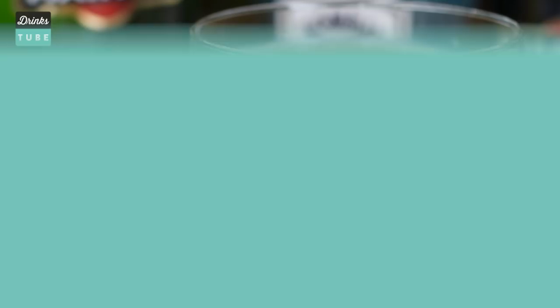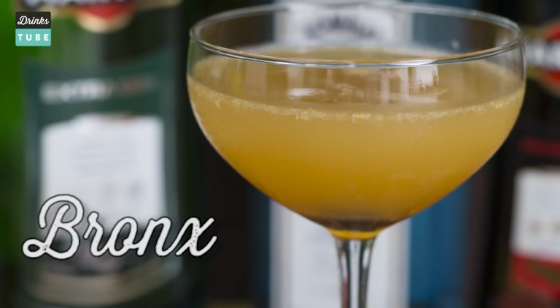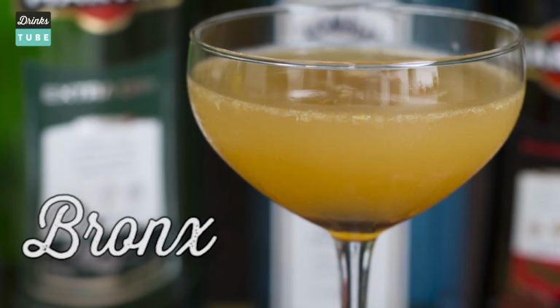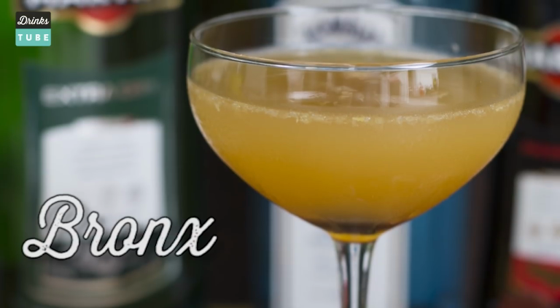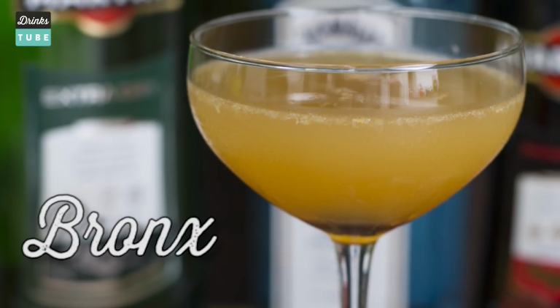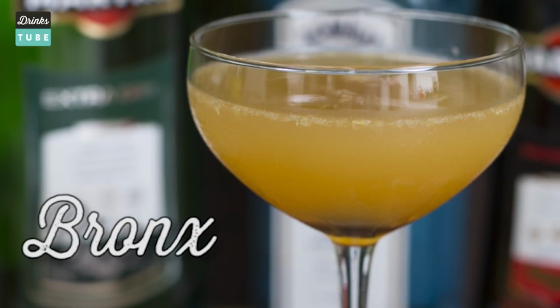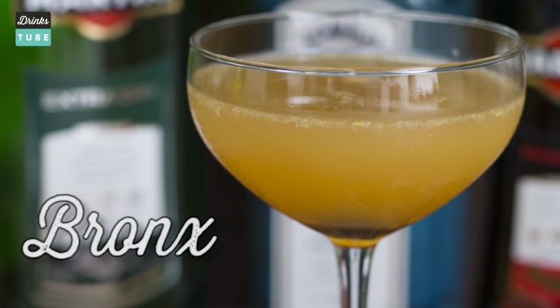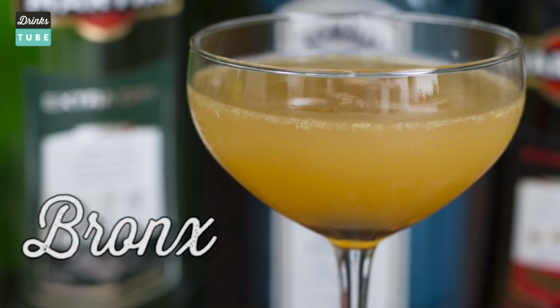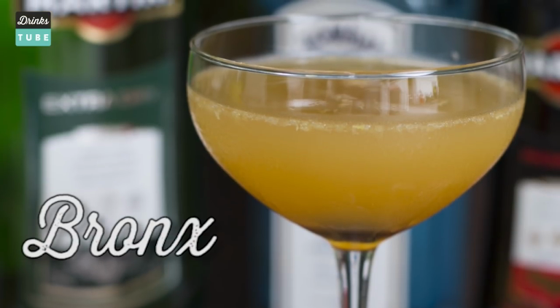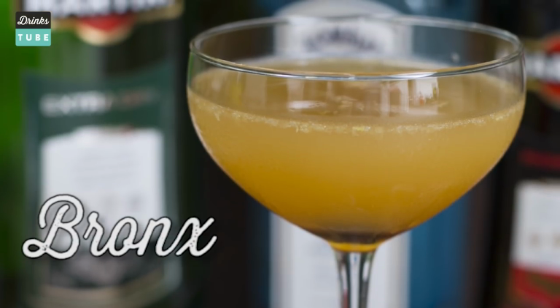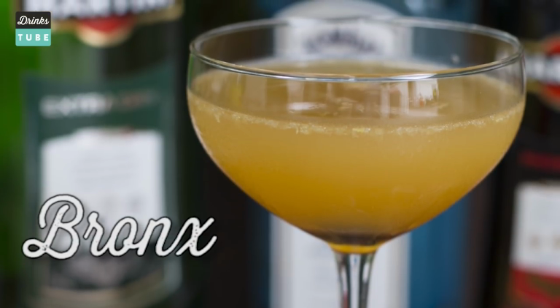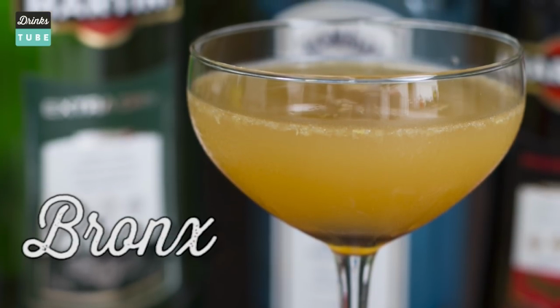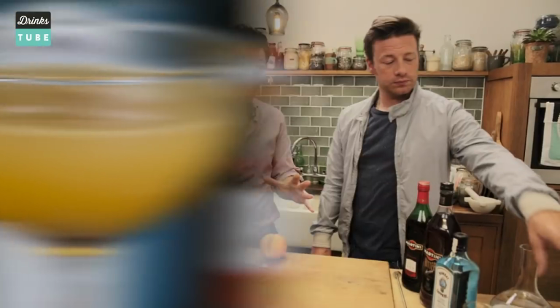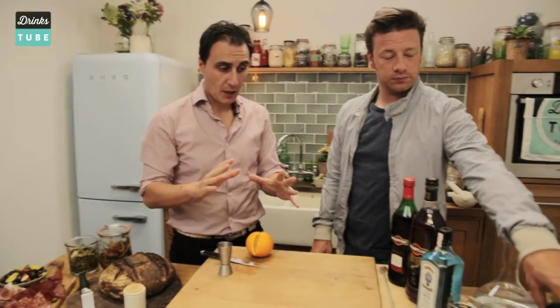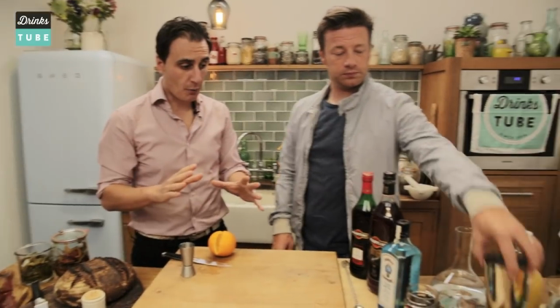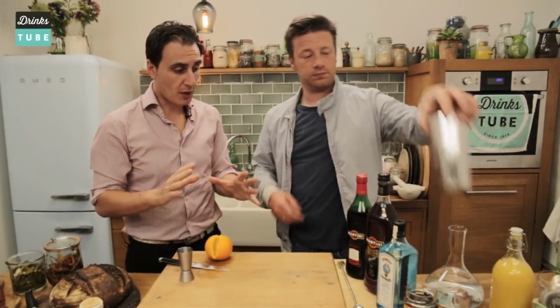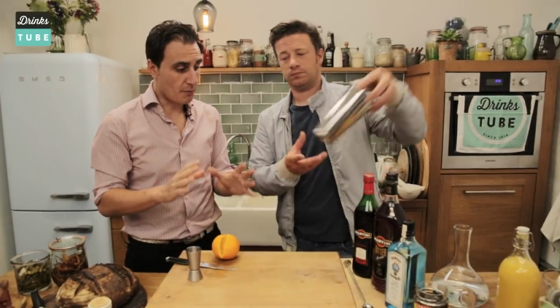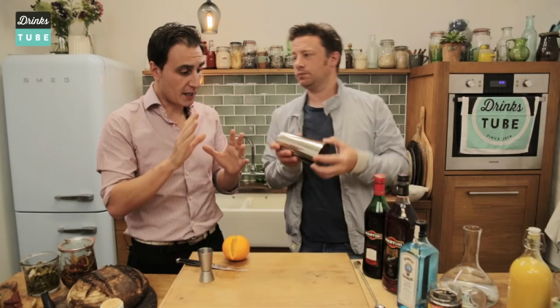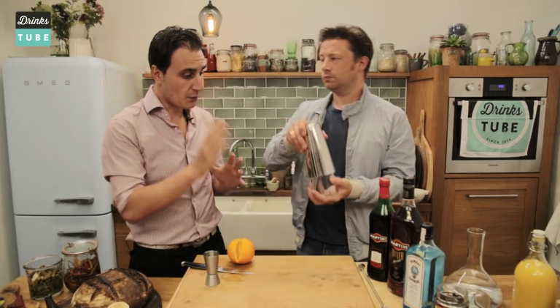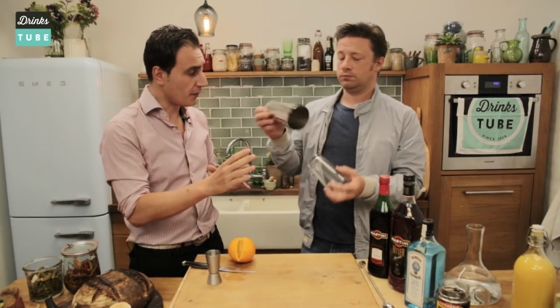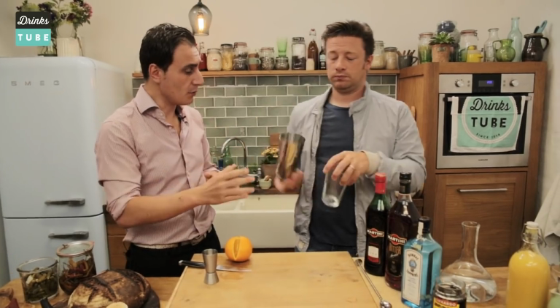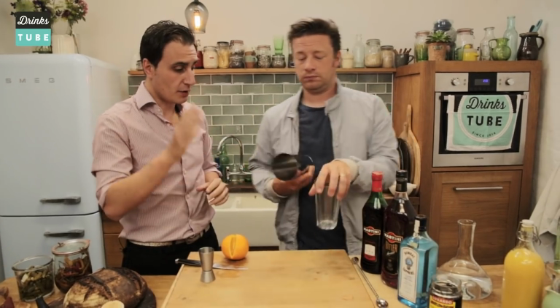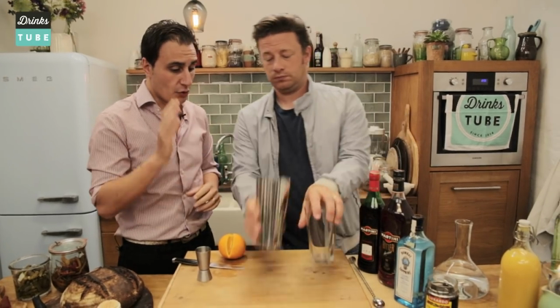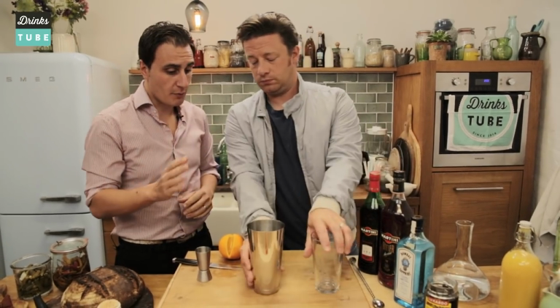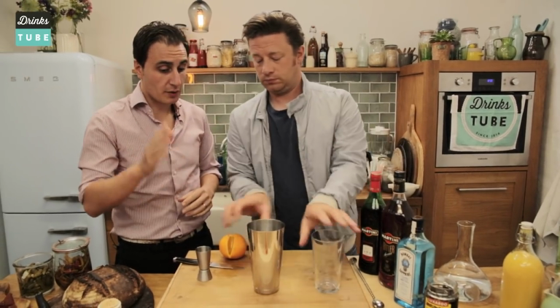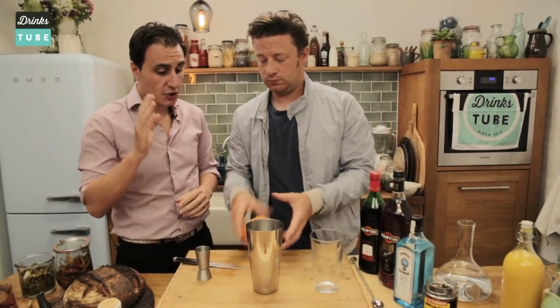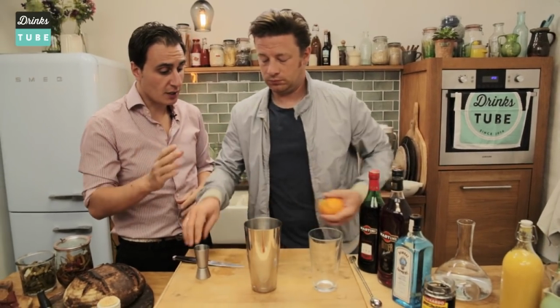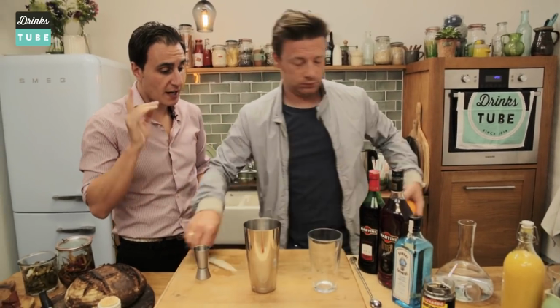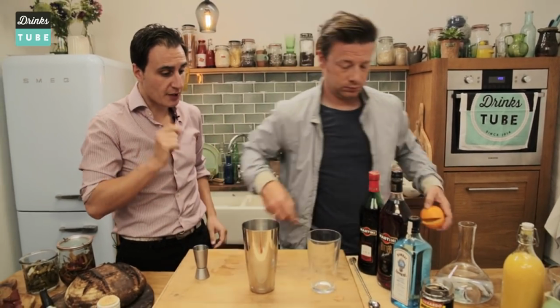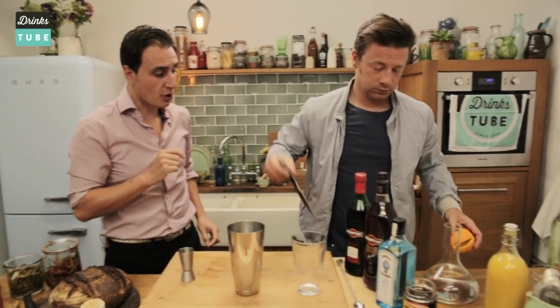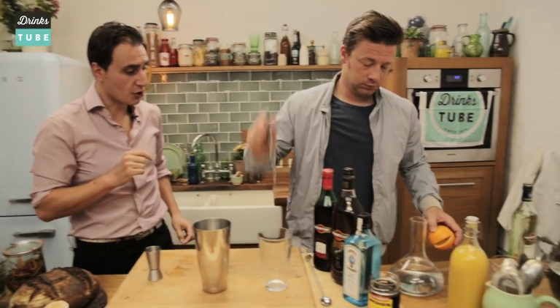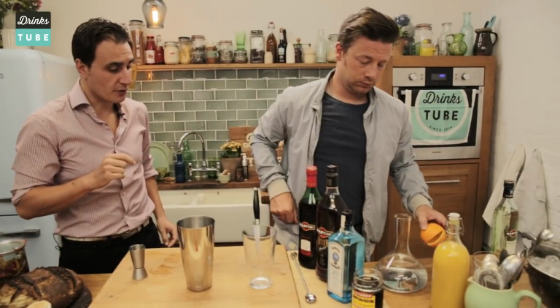What's the third one? It's a classic cocktail called the Bronx. What are we gonna combine? Sweet vermouth, dry vermouth, gin, and fresh orange juice.